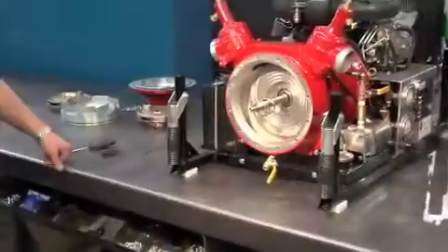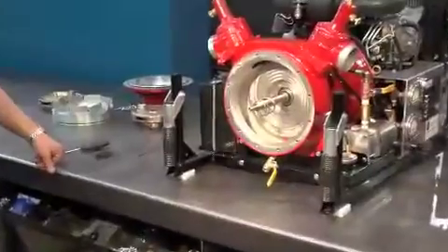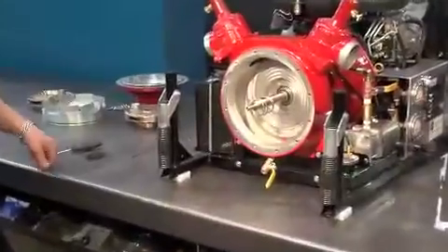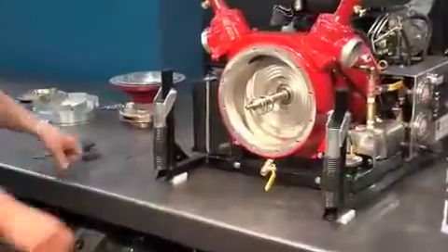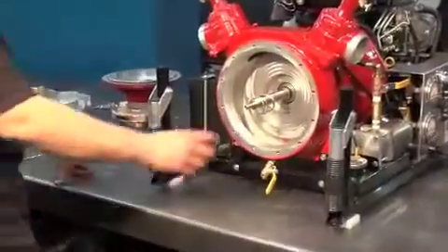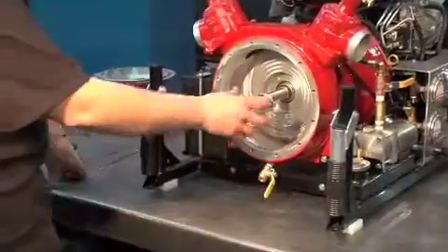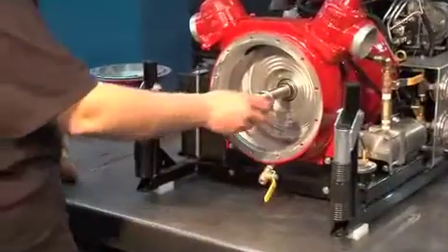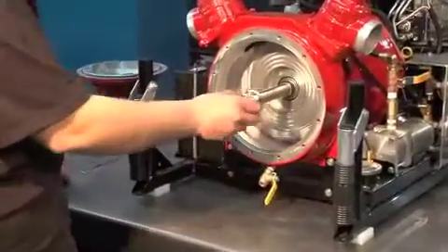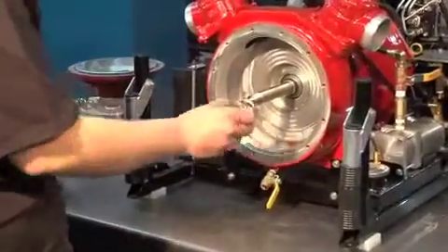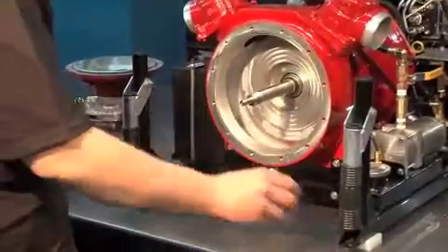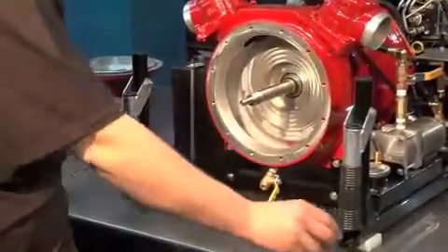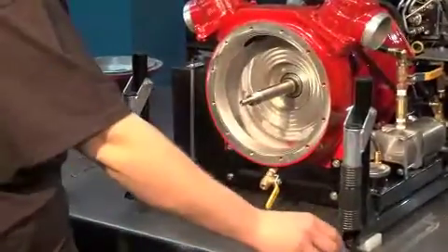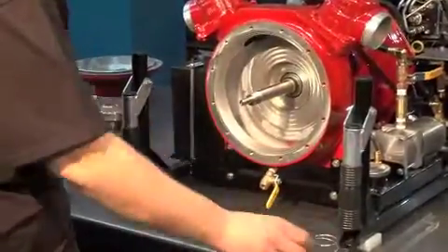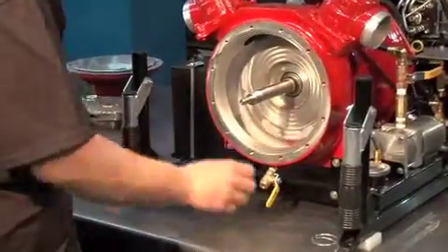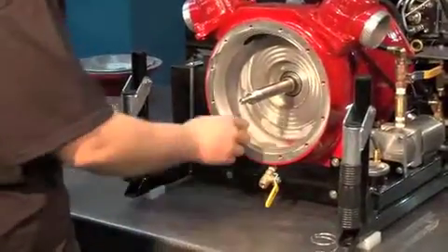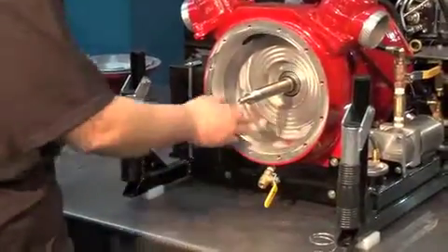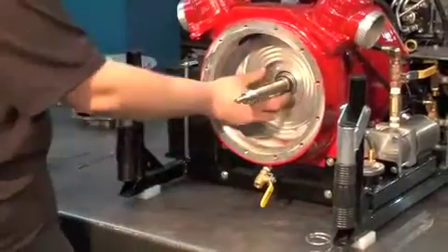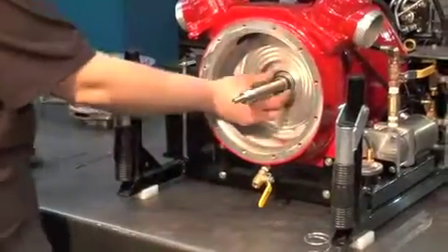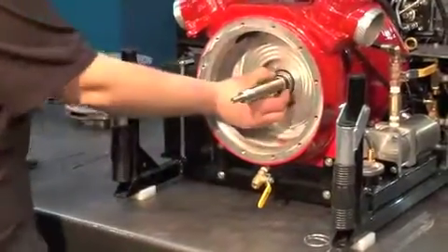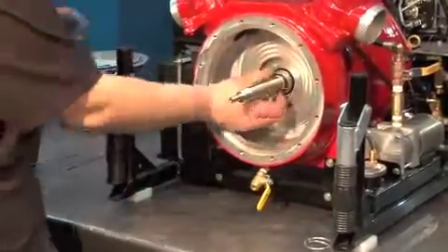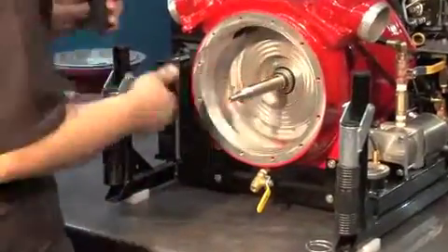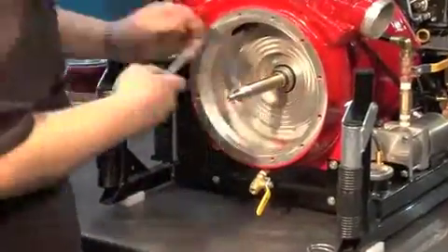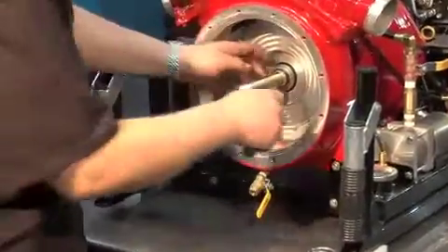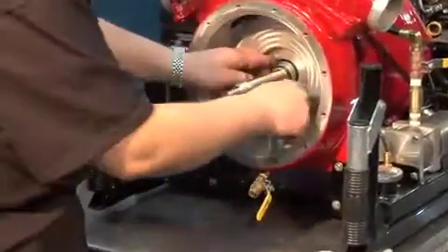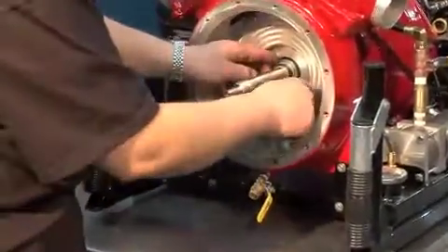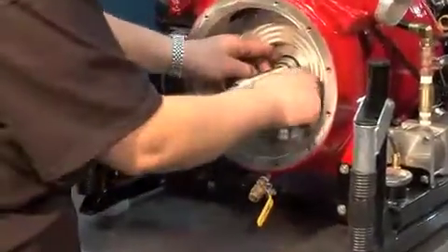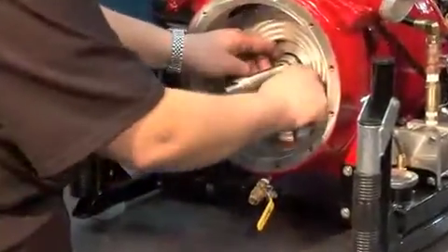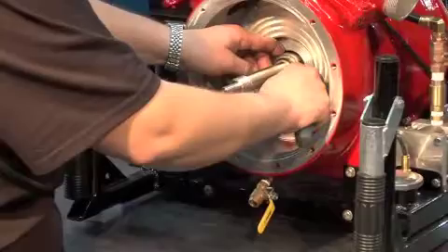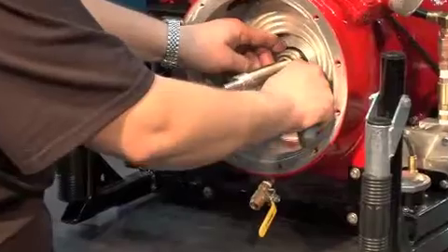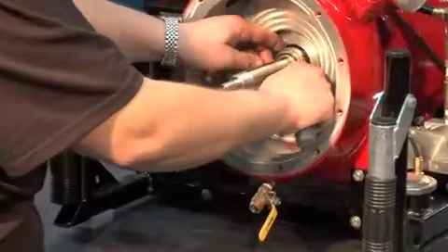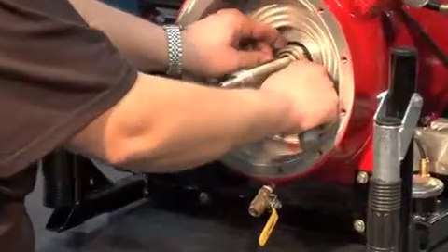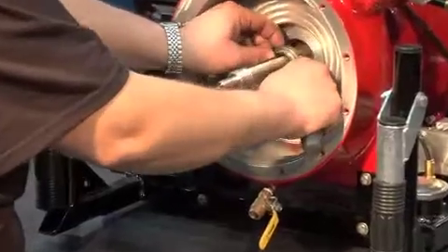Remove the spring, the mechanical seal, the bushing, and the o-ring.